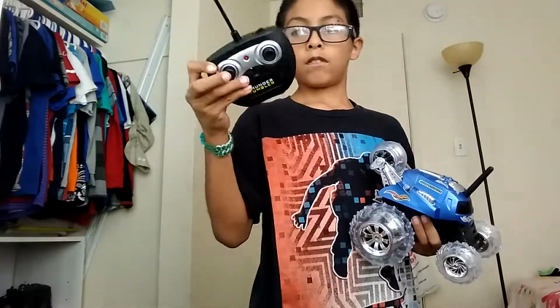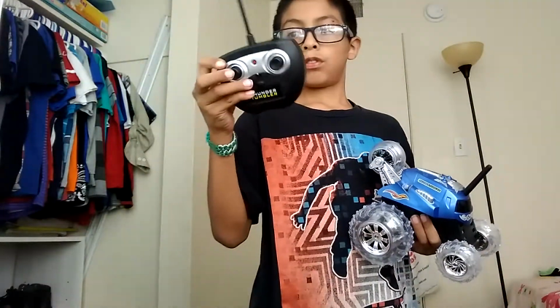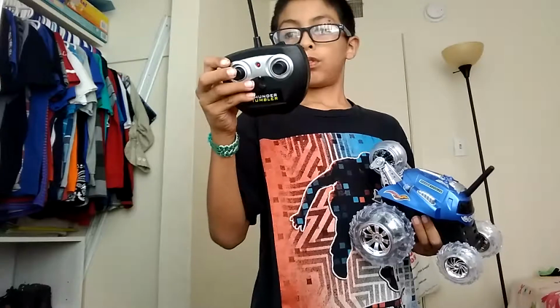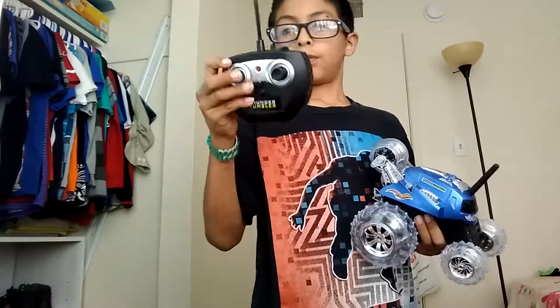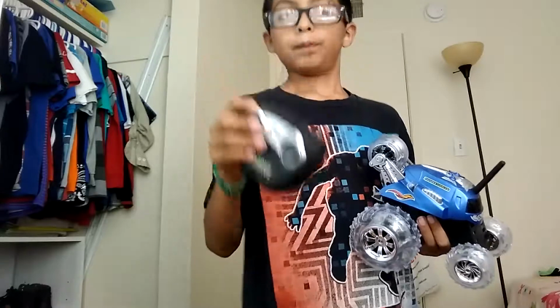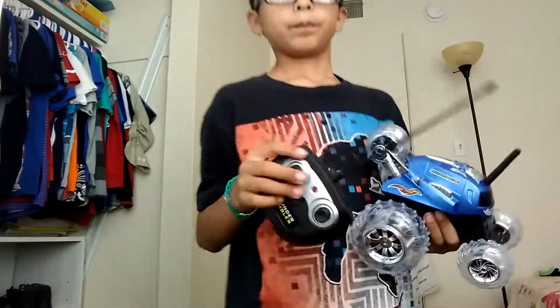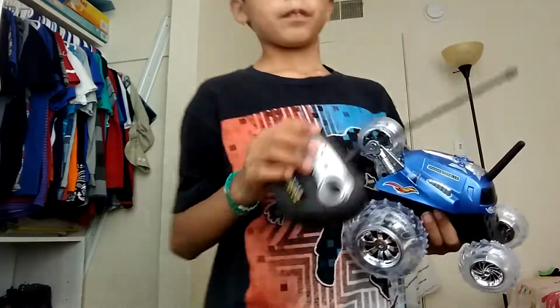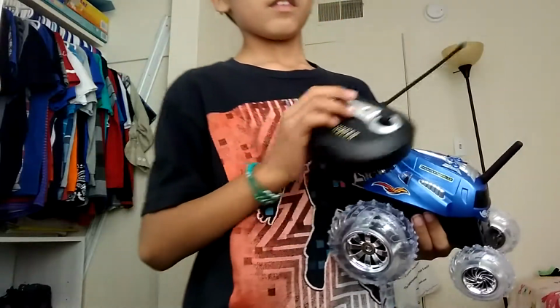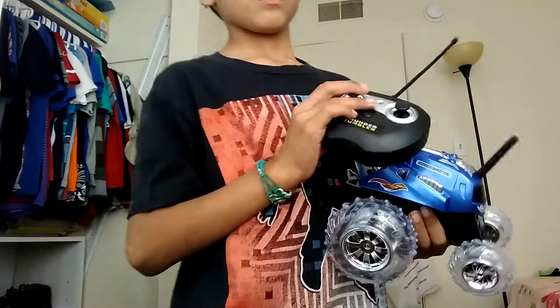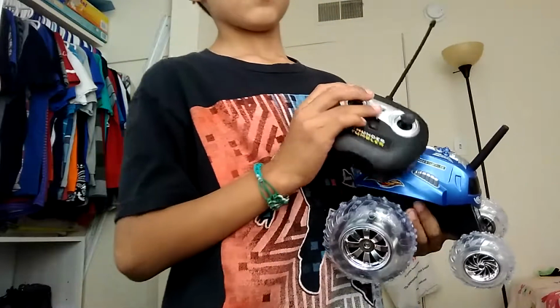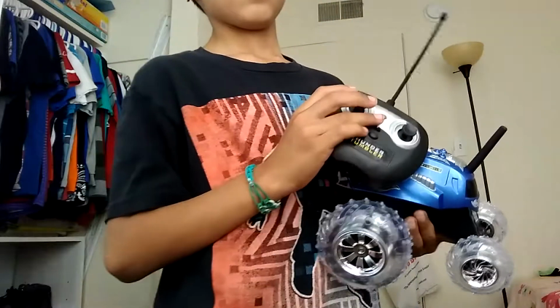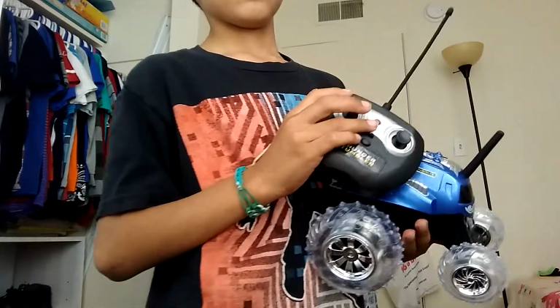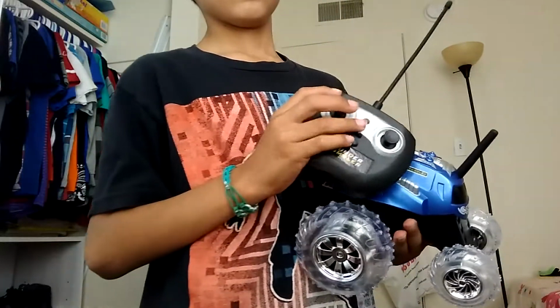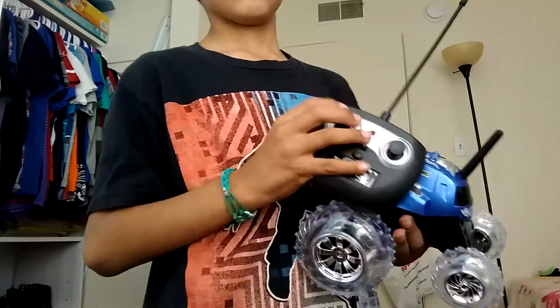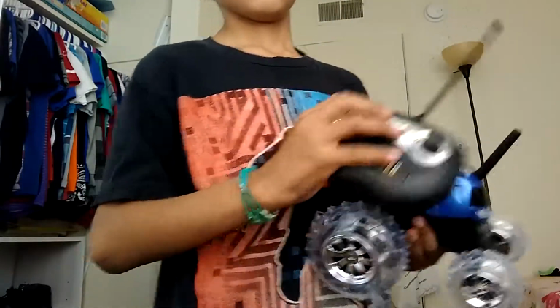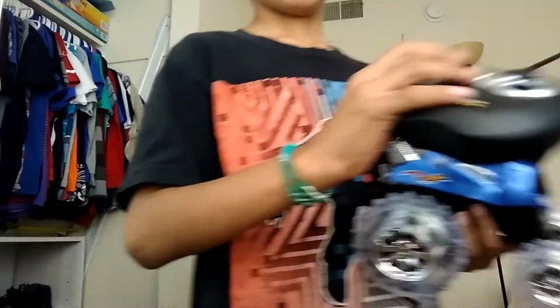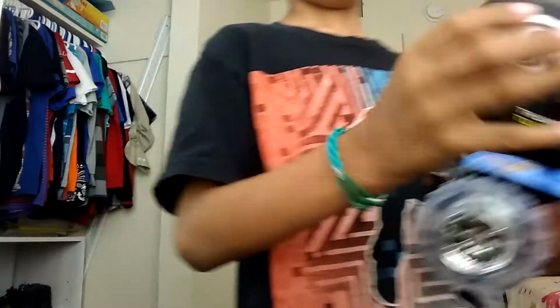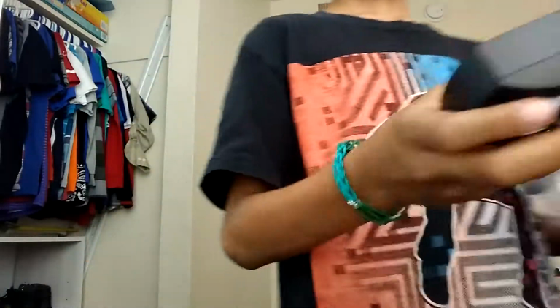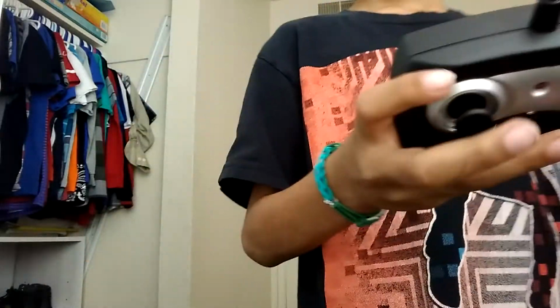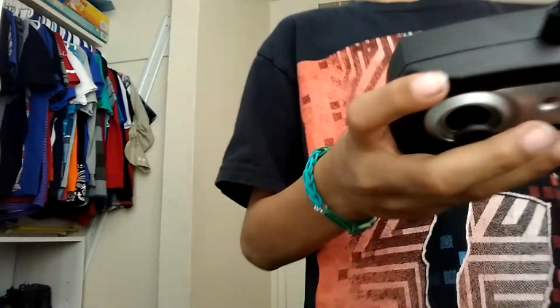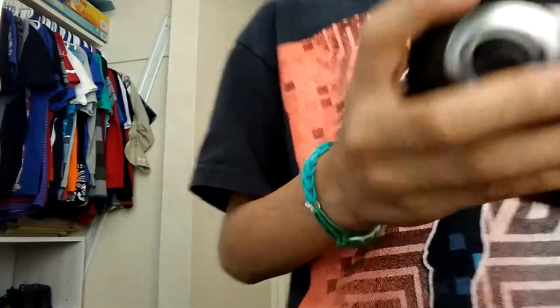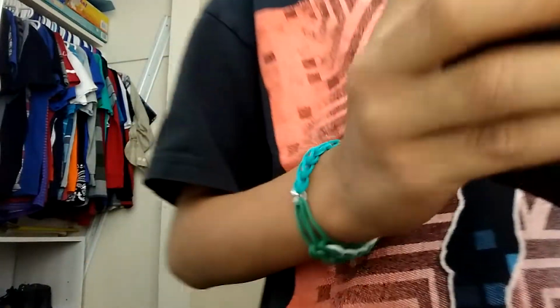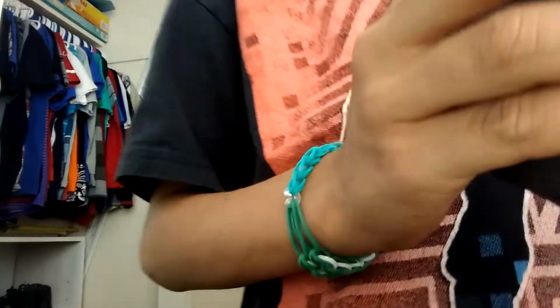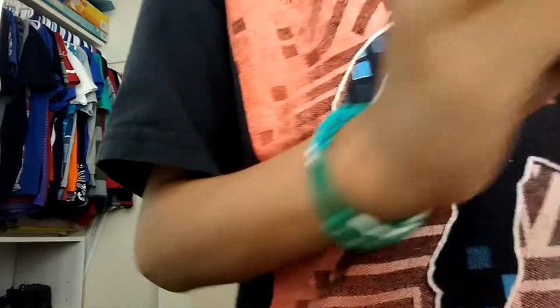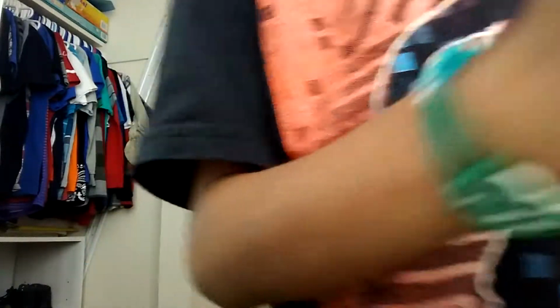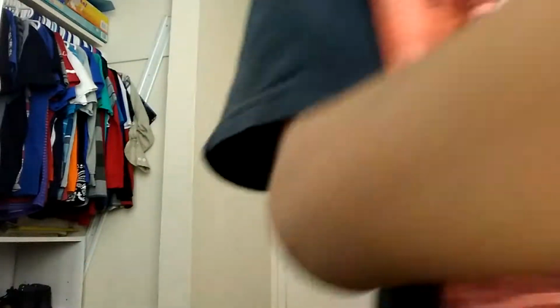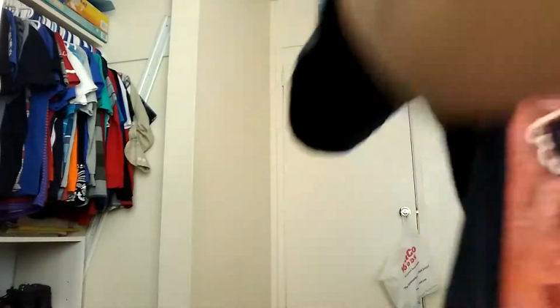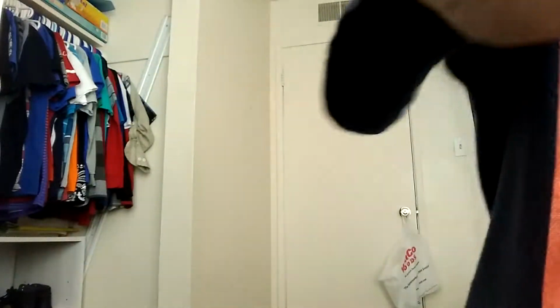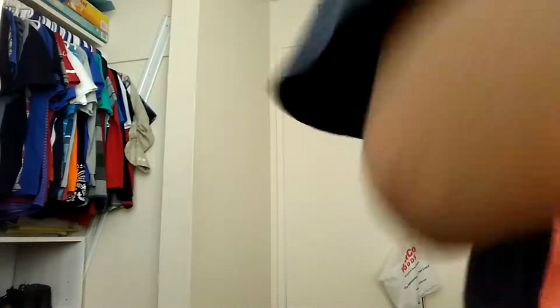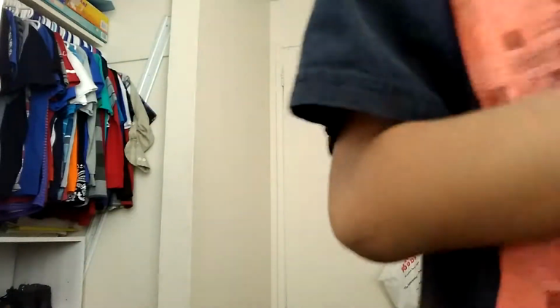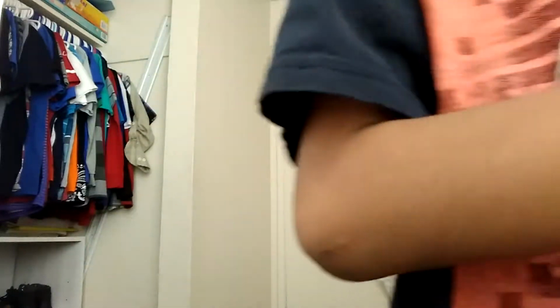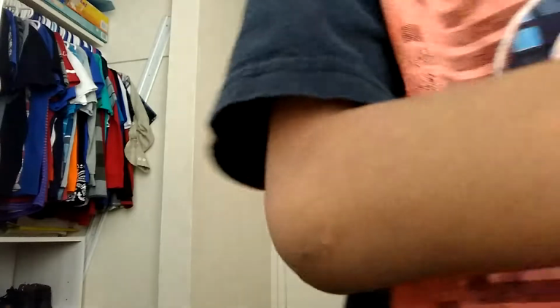And you have to put the batteries in there. I lost the batteries in there.